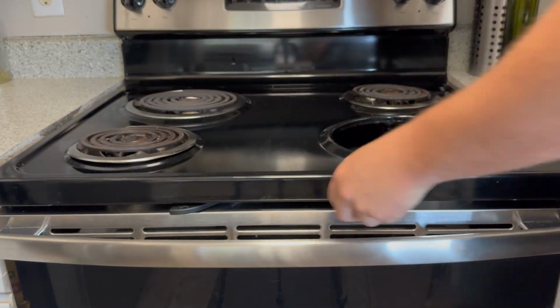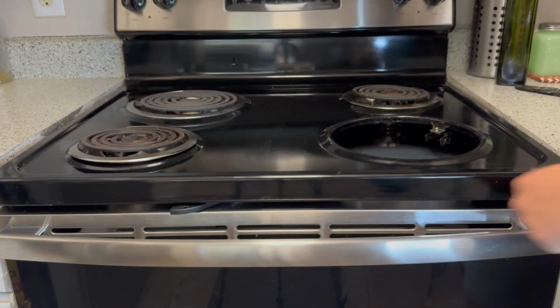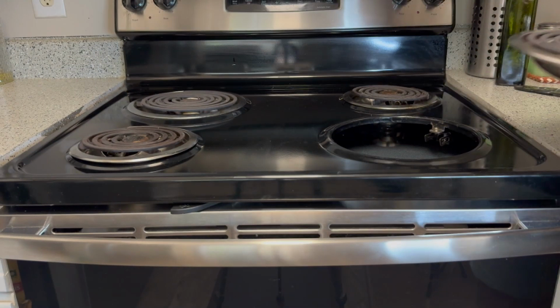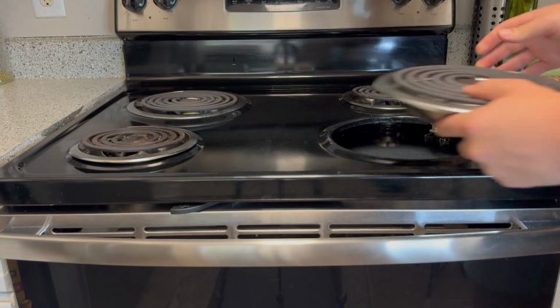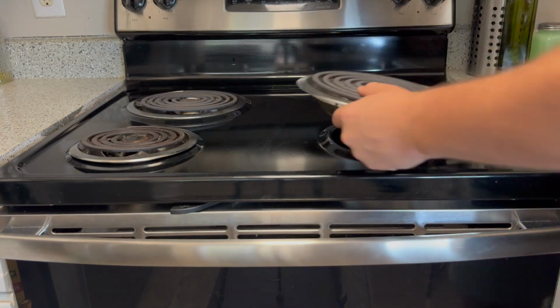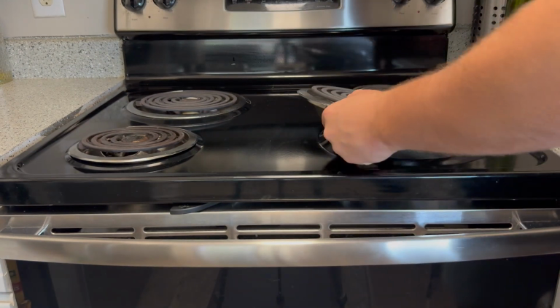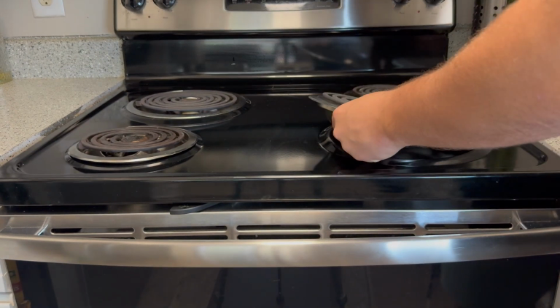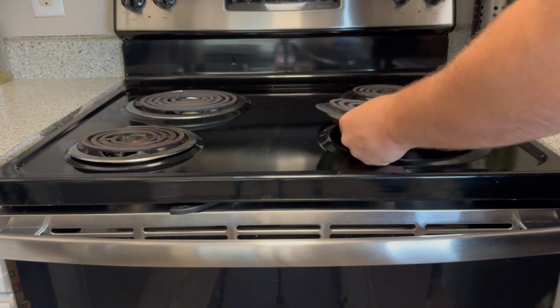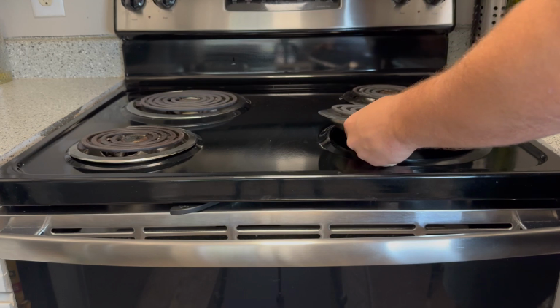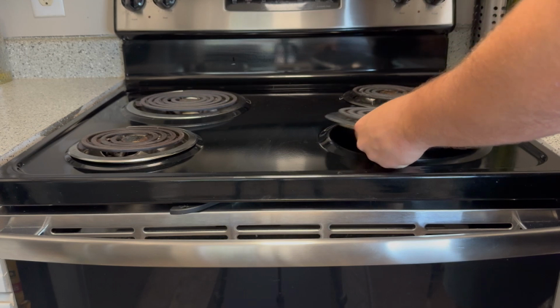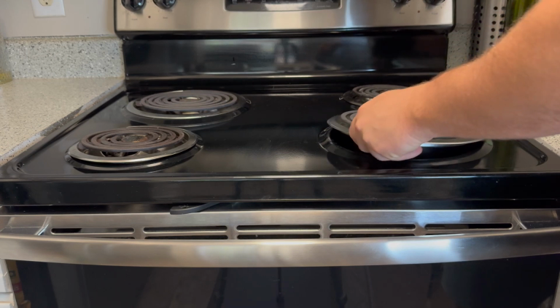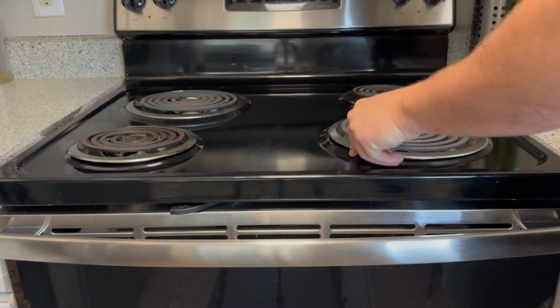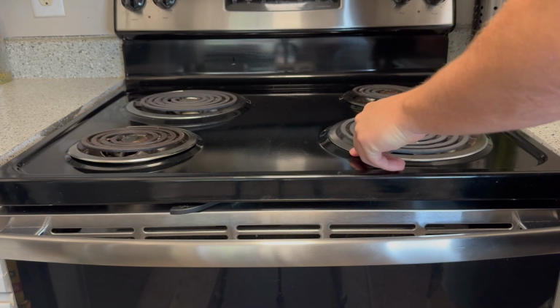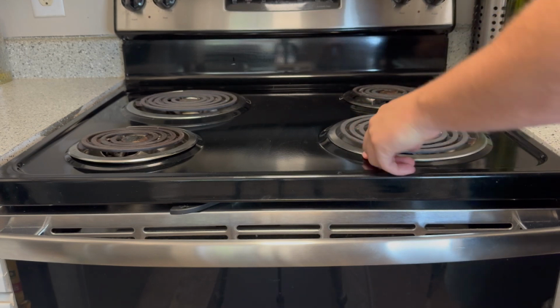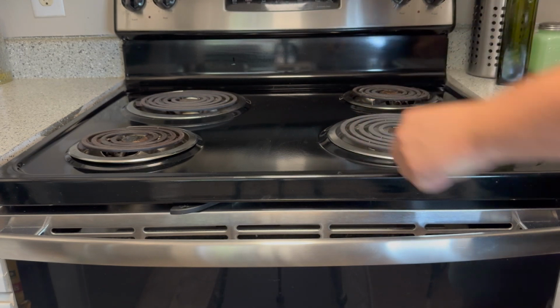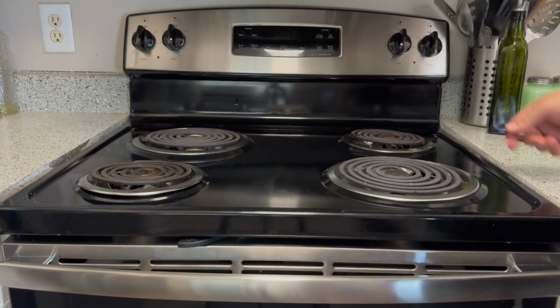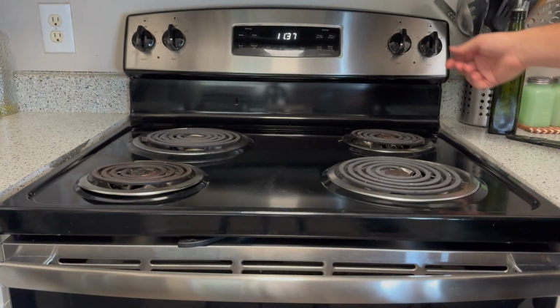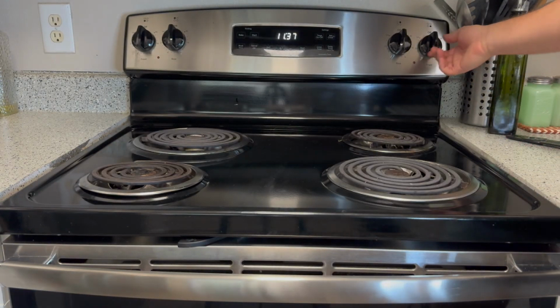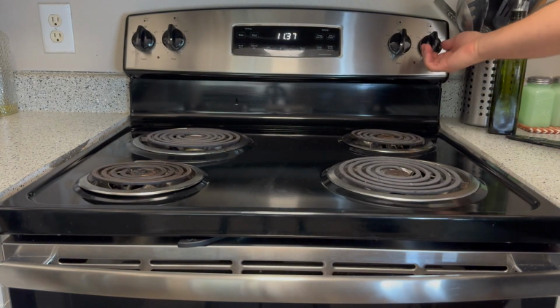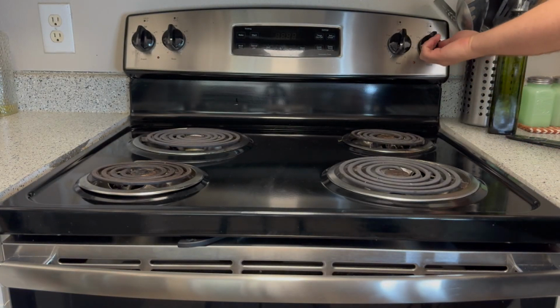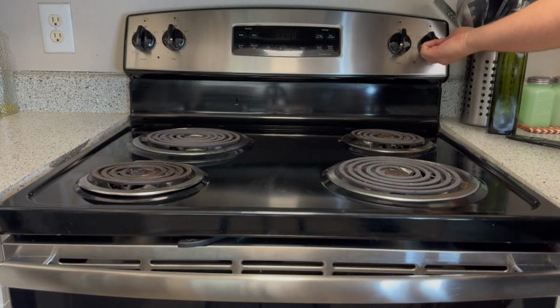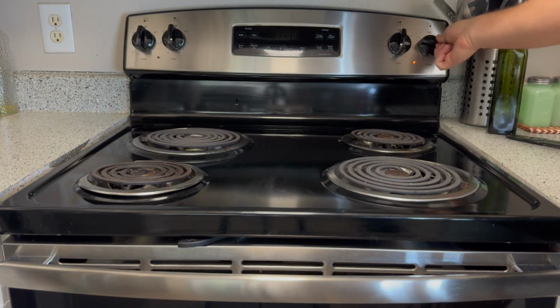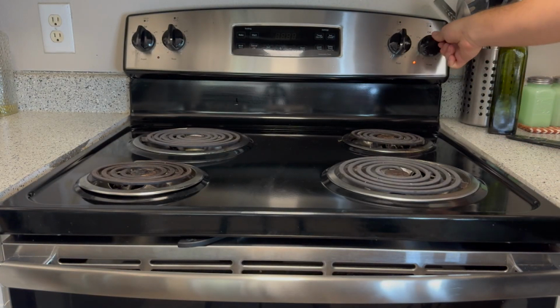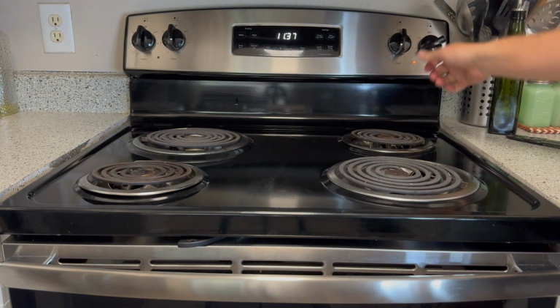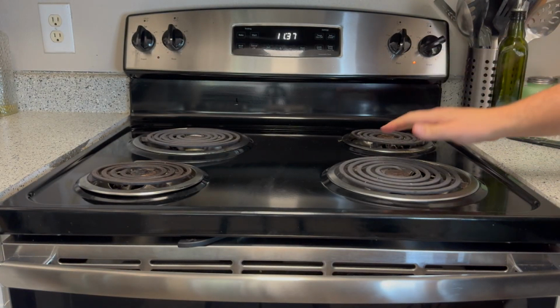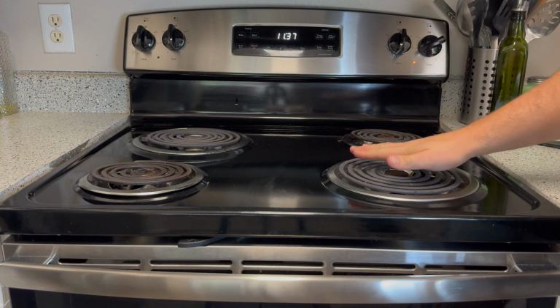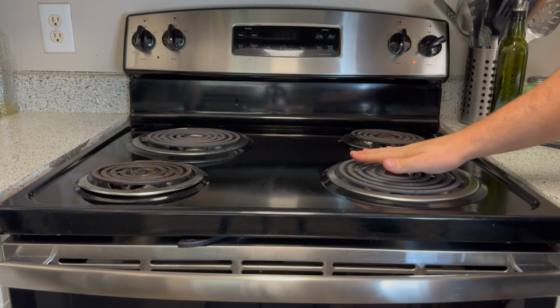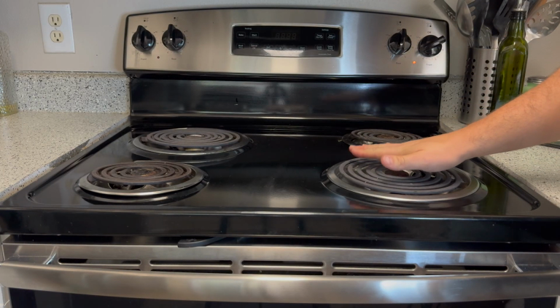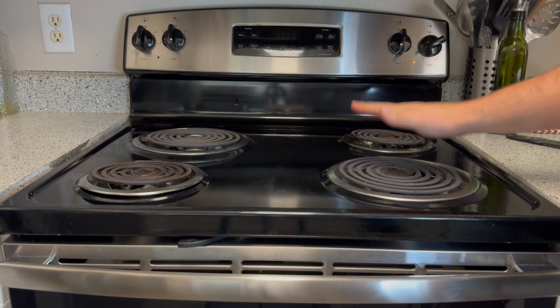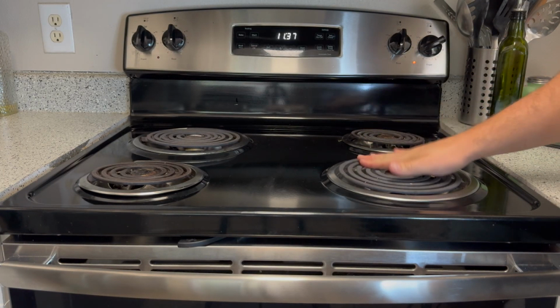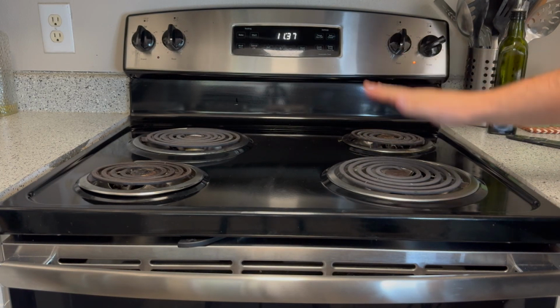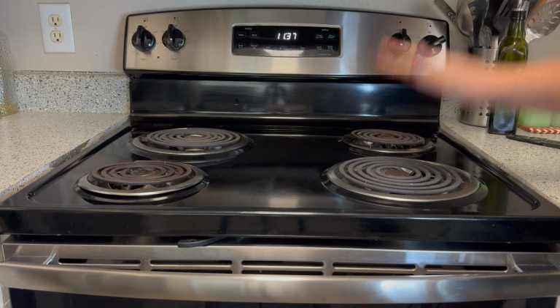Before we get to the bloopers, I do have to warn you: intentionally arcing your stove is dangerous. Do not try this at home — I am an experienced amateur.